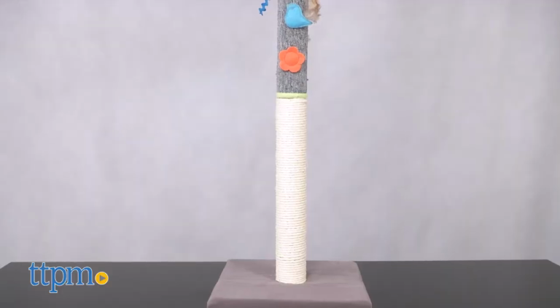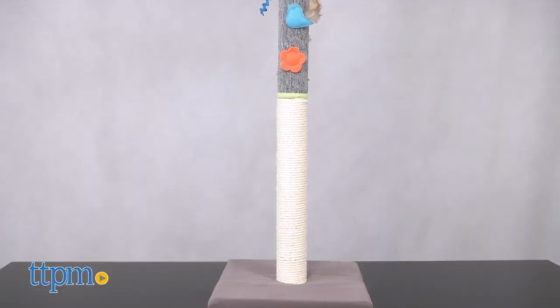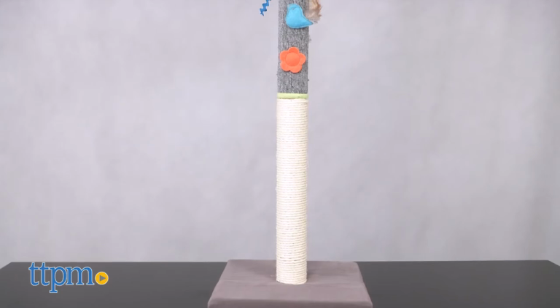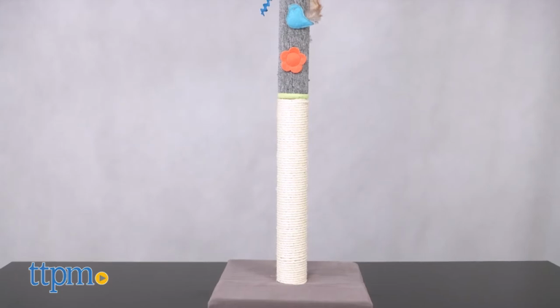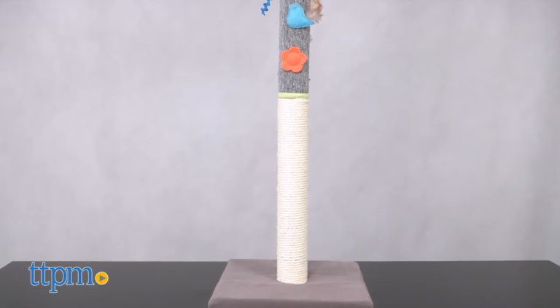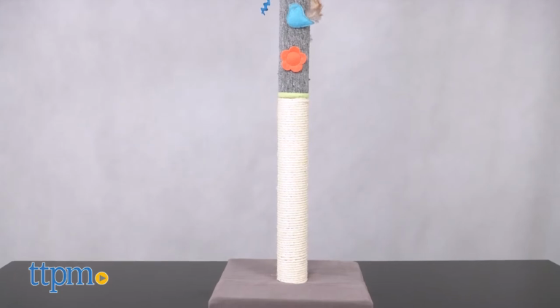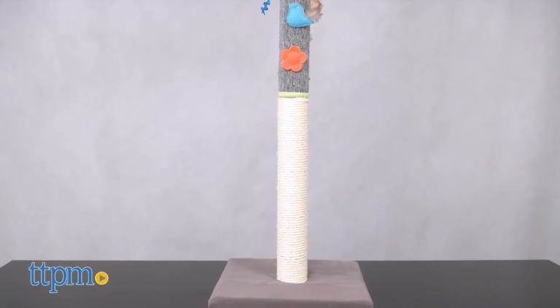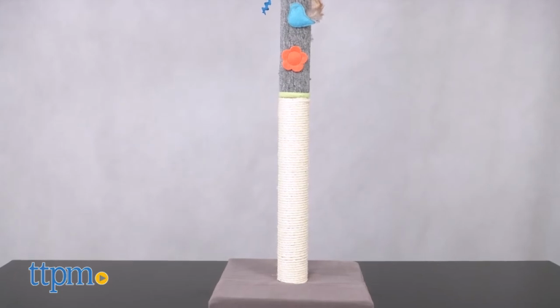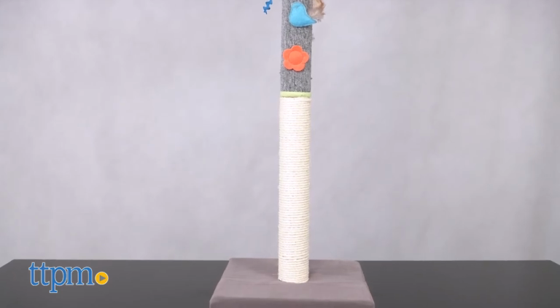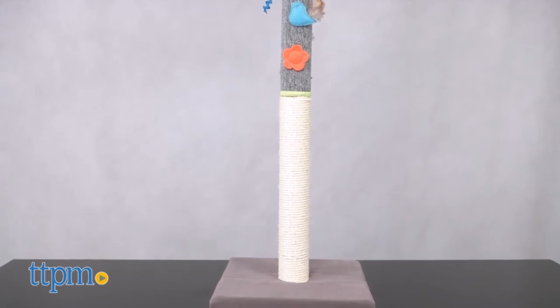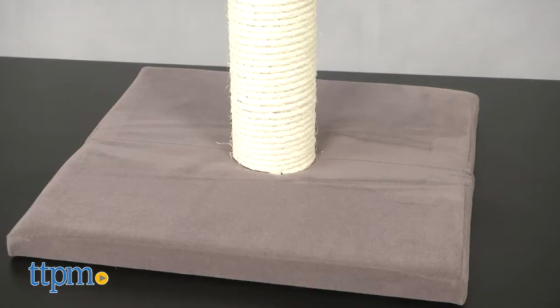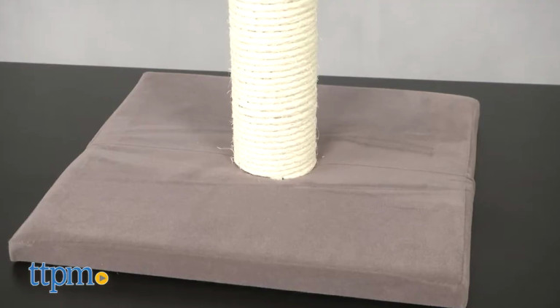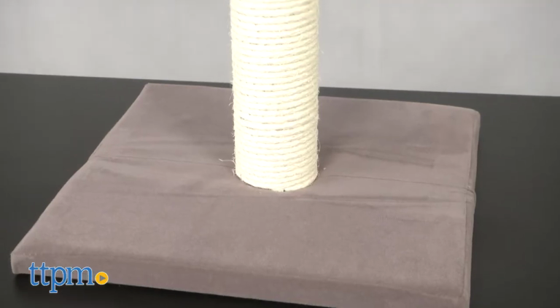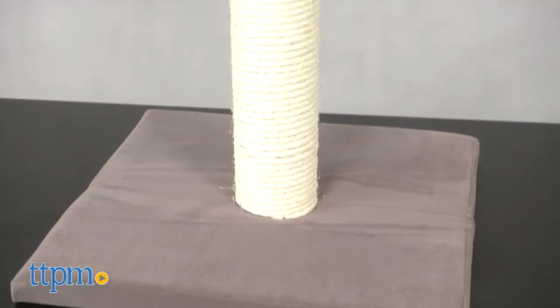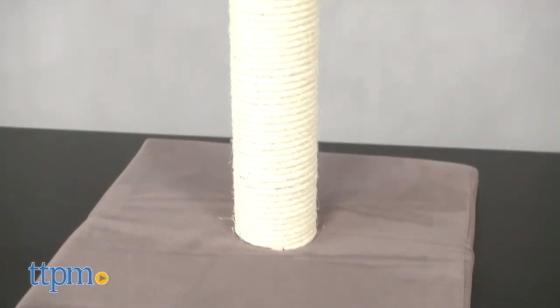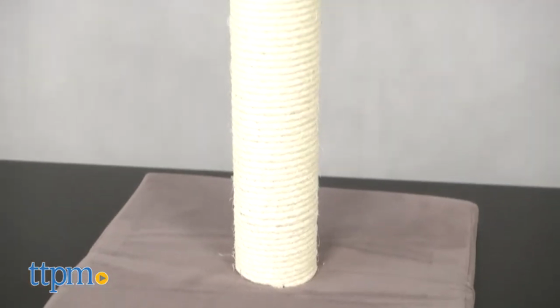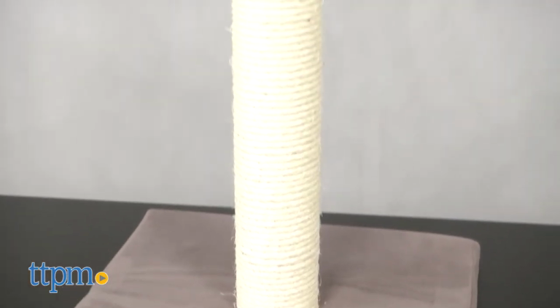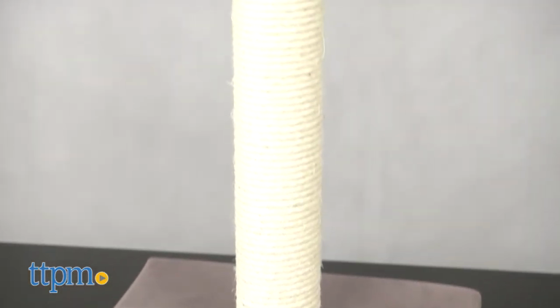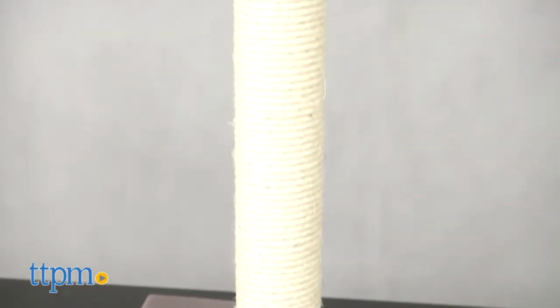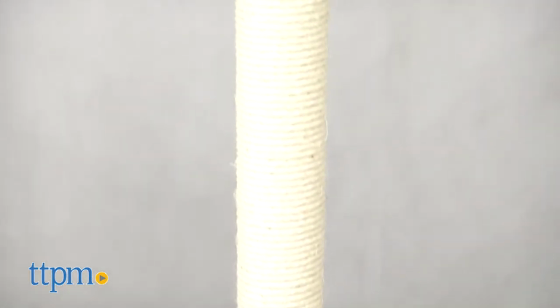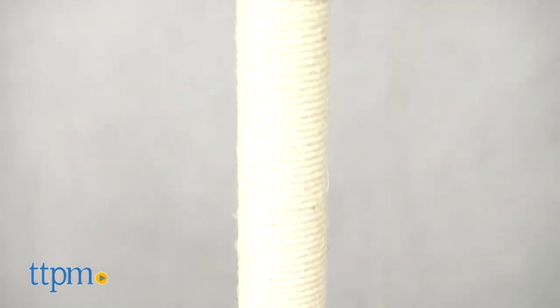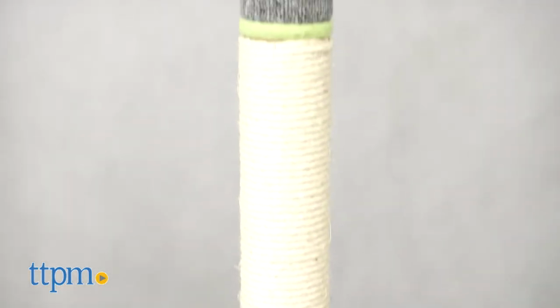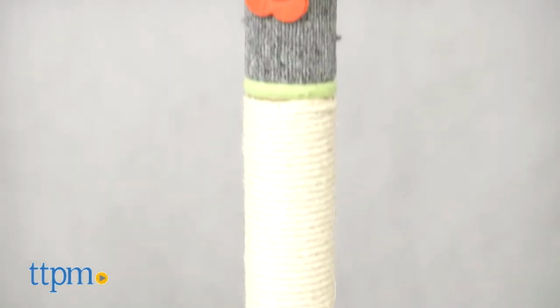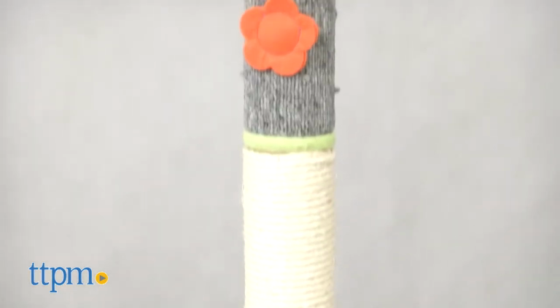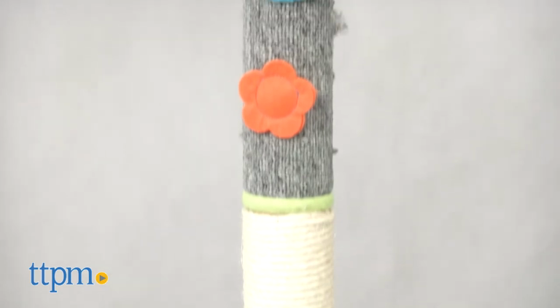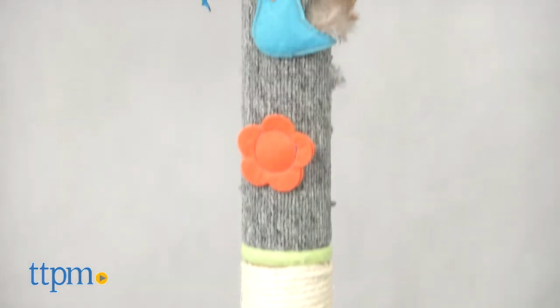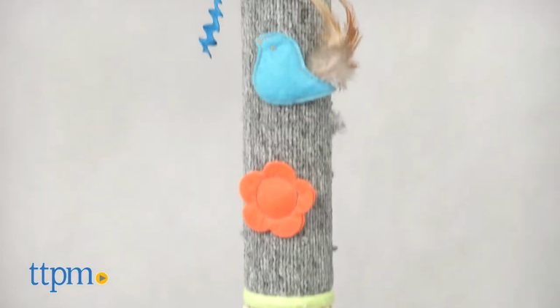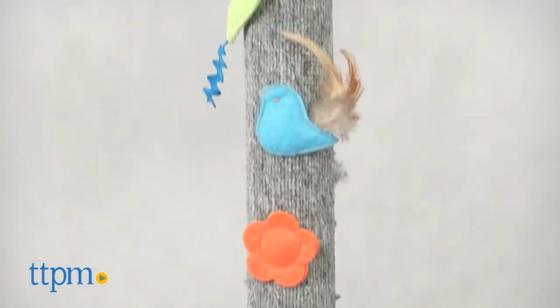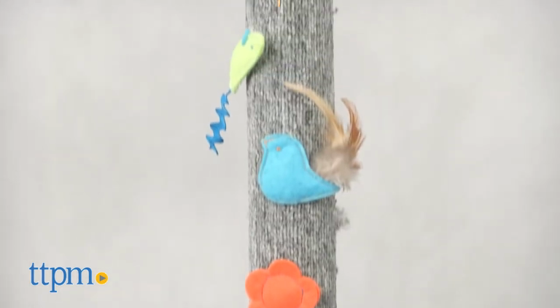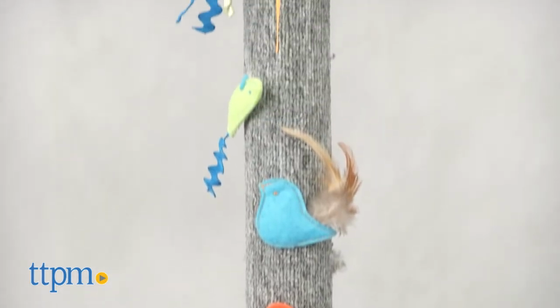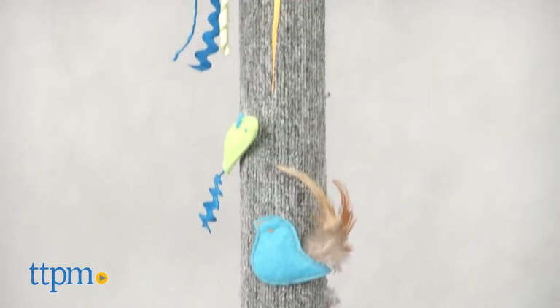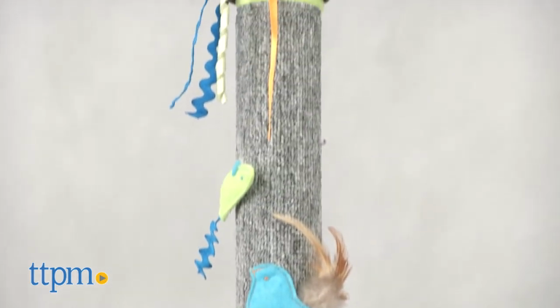The Claw Tower comes in a relatively manageable box, but it means it requires a little bit of setup before your feline can take to the tower.